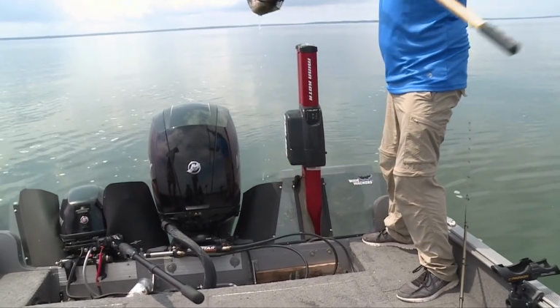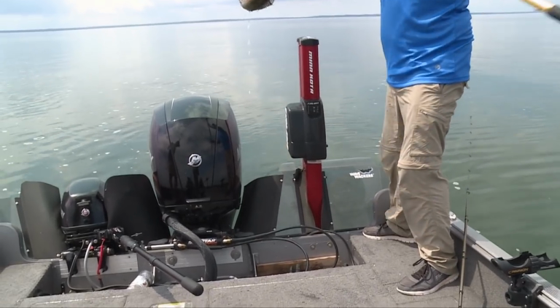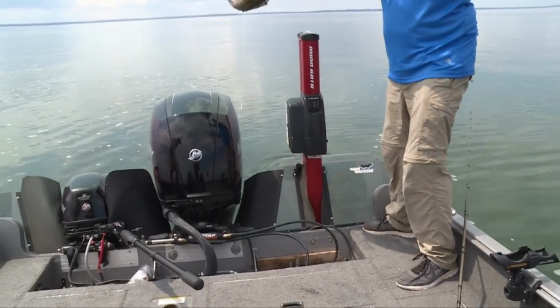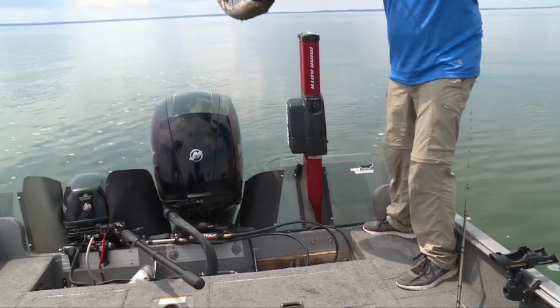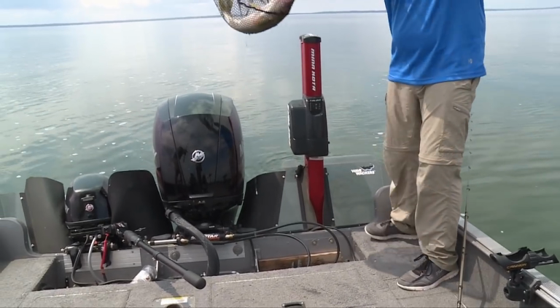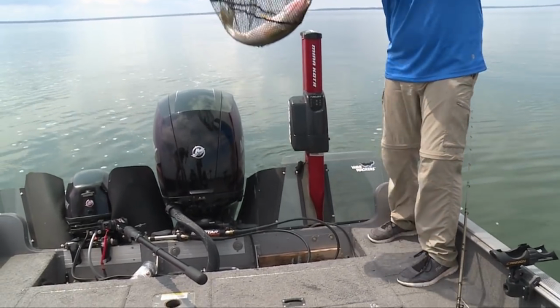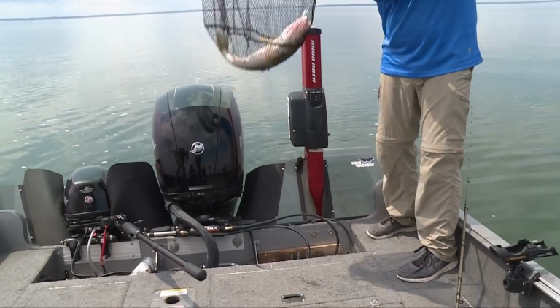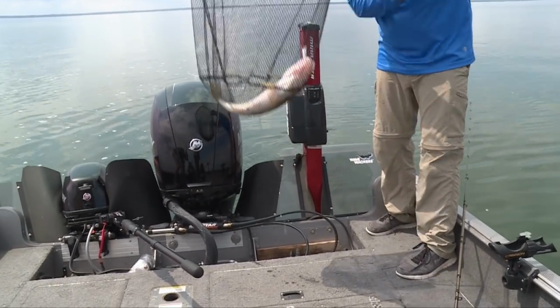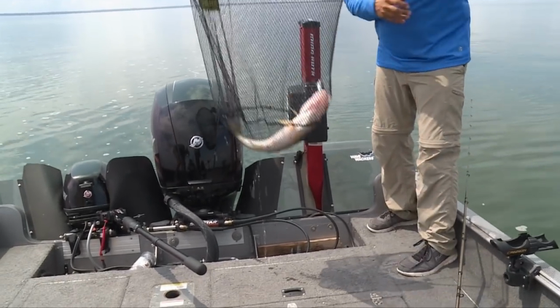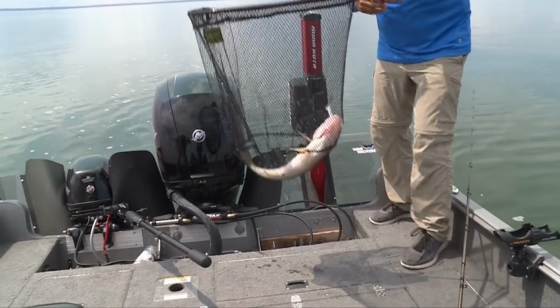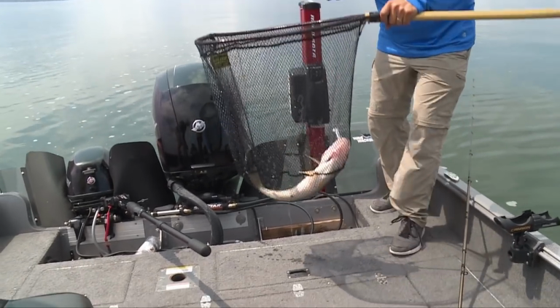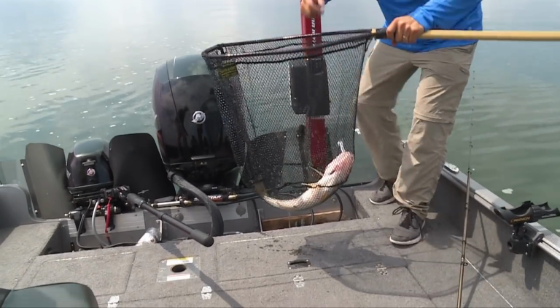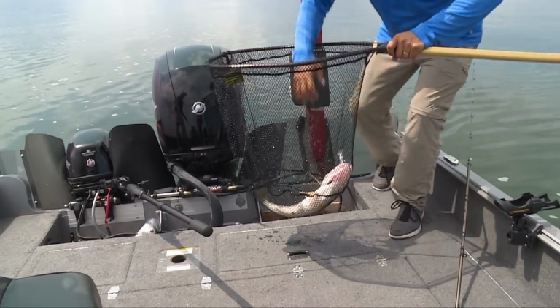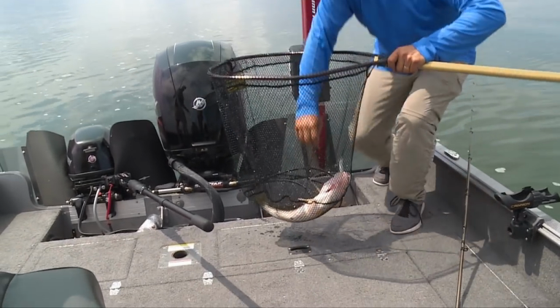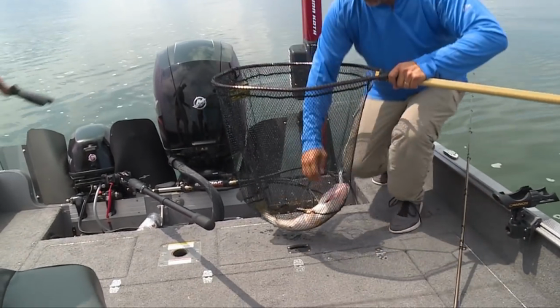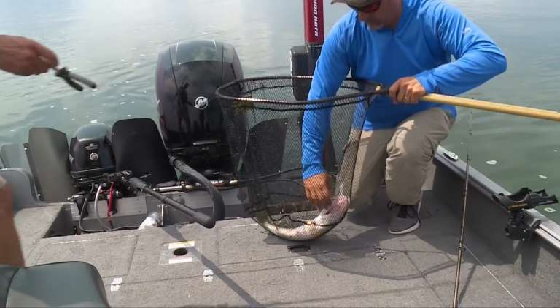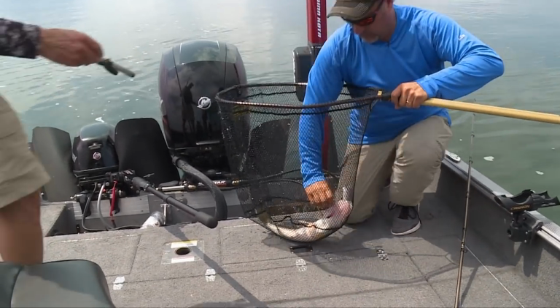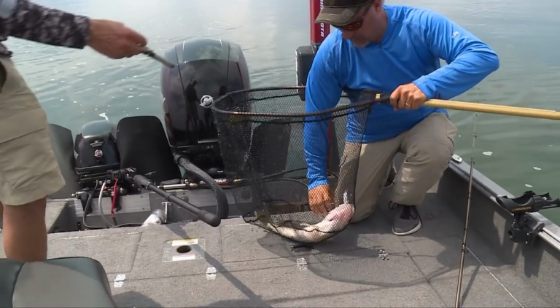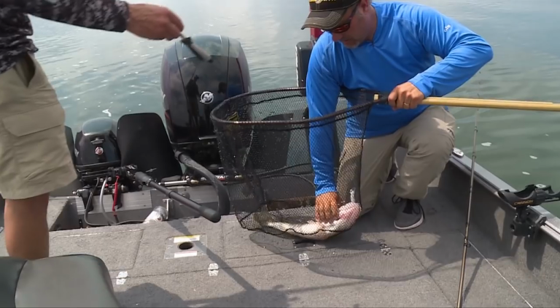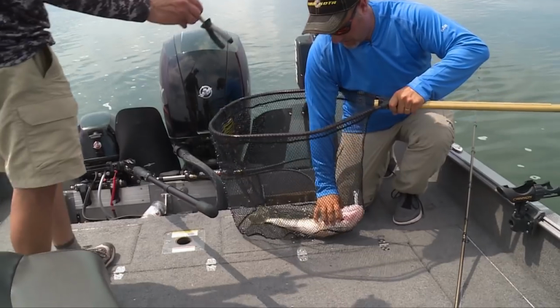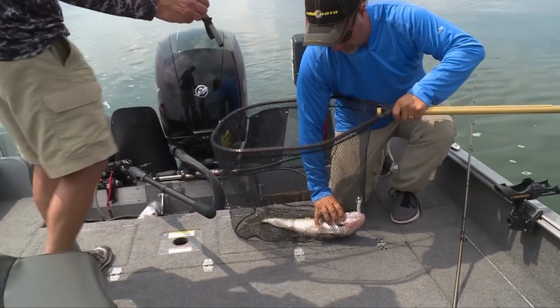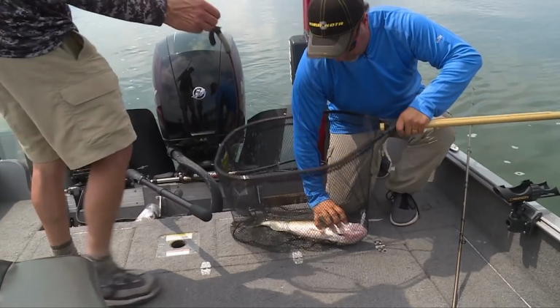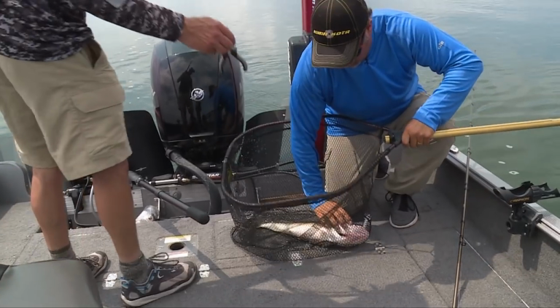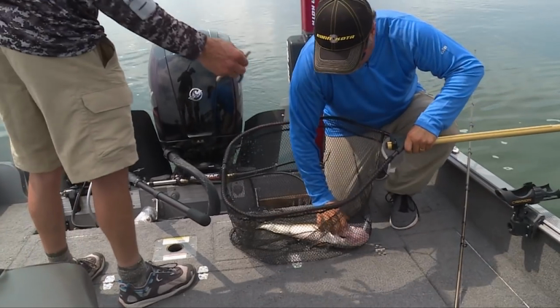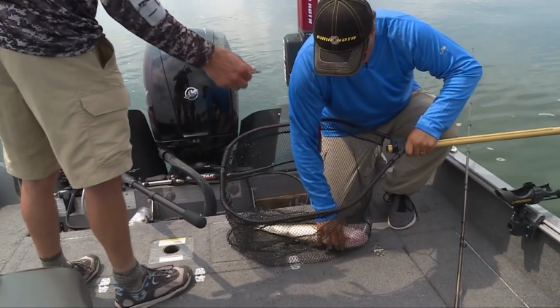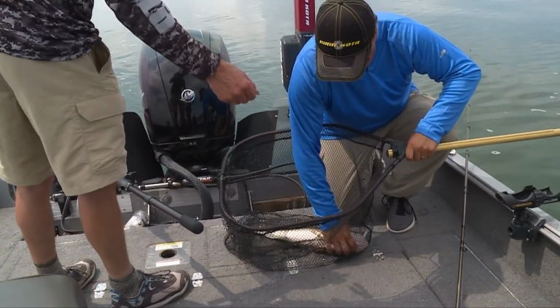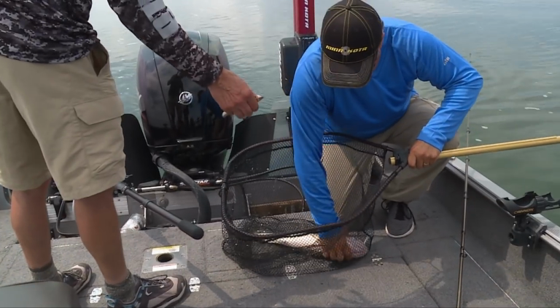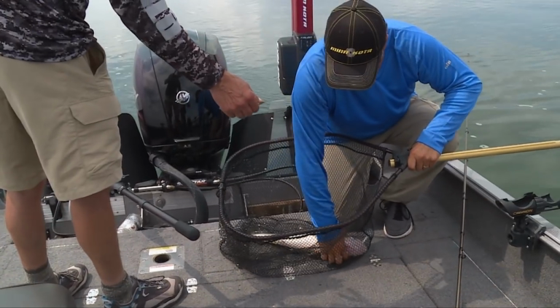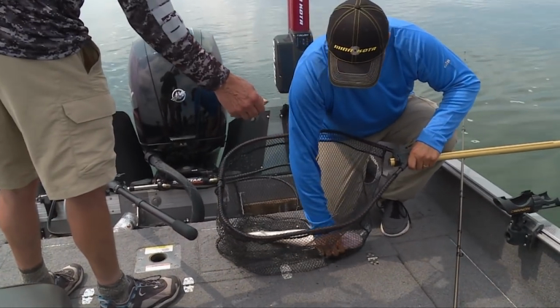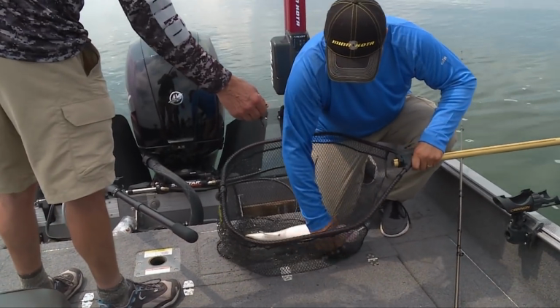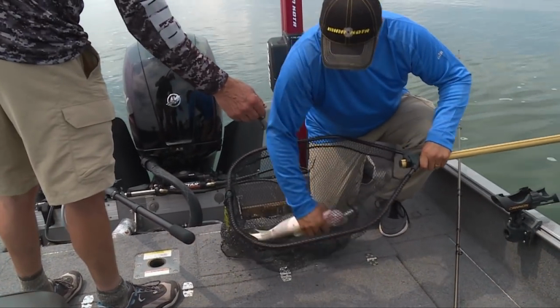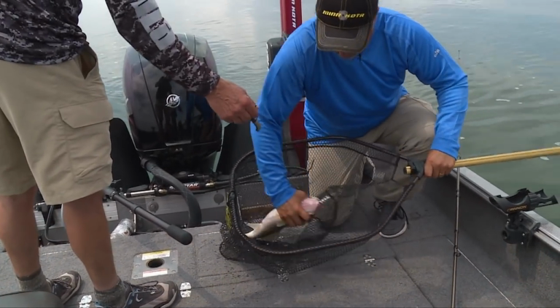We're starting to think we may actually have to change to a different bait.